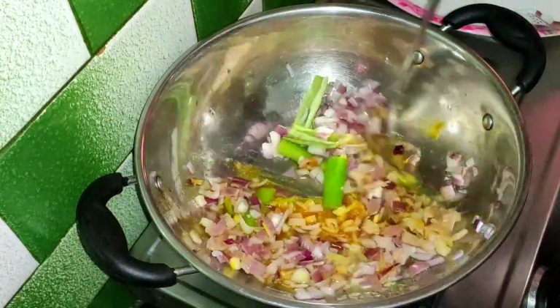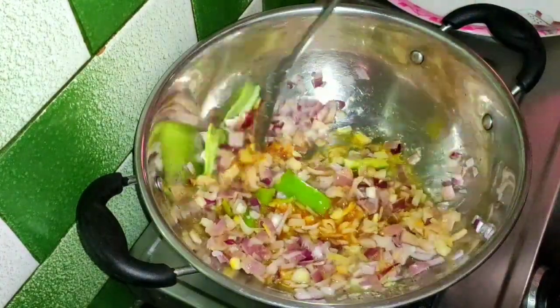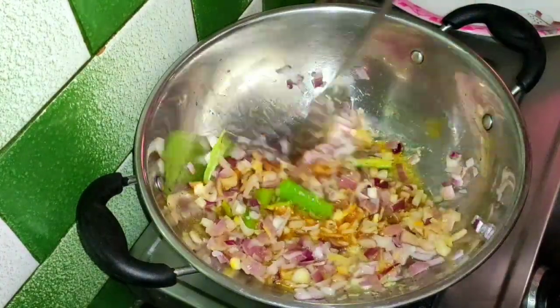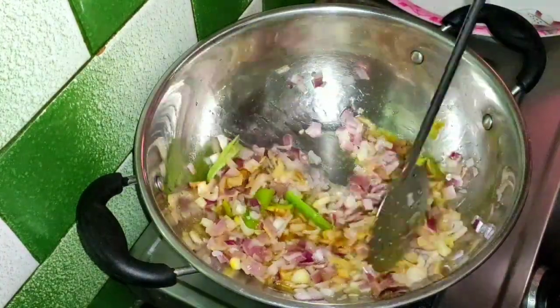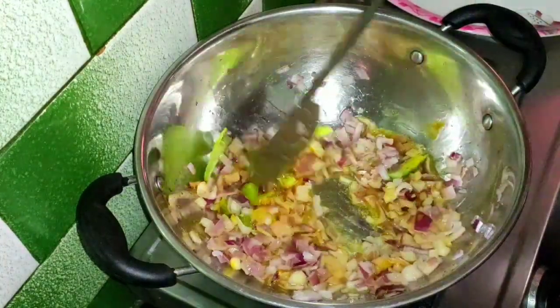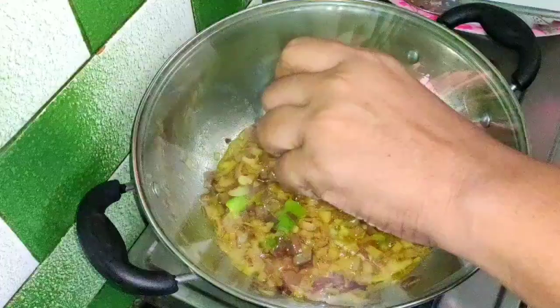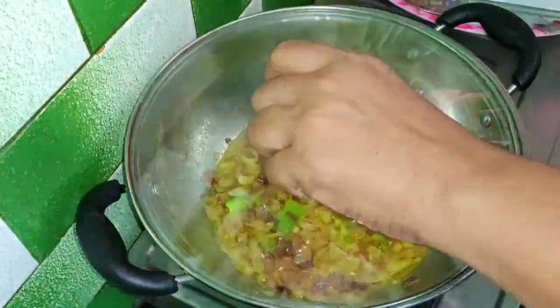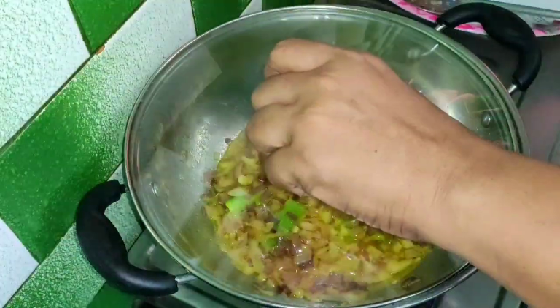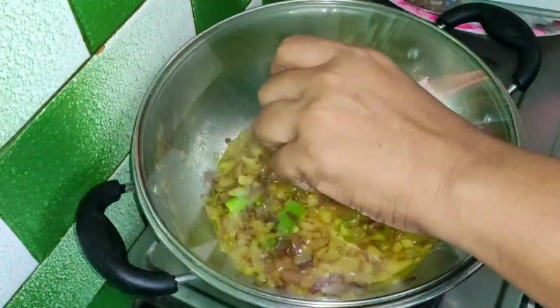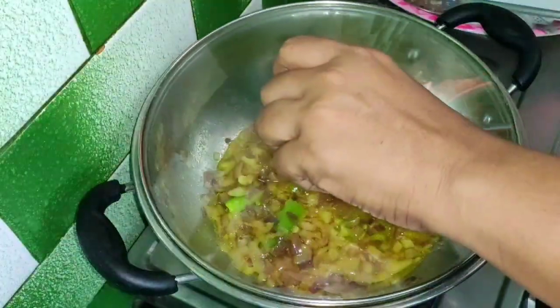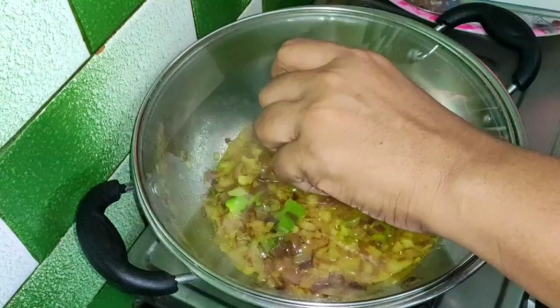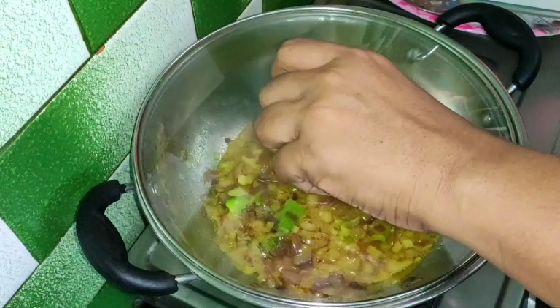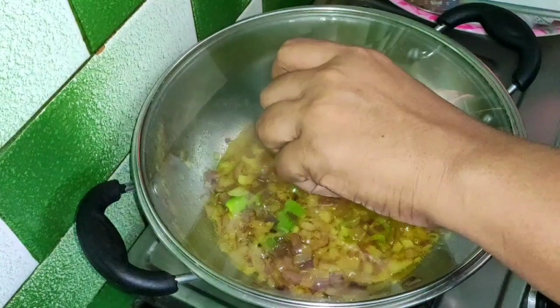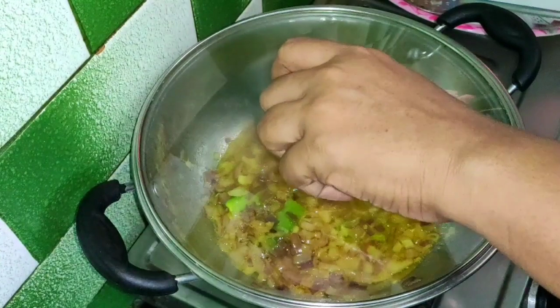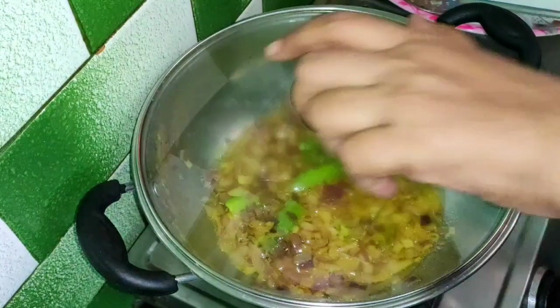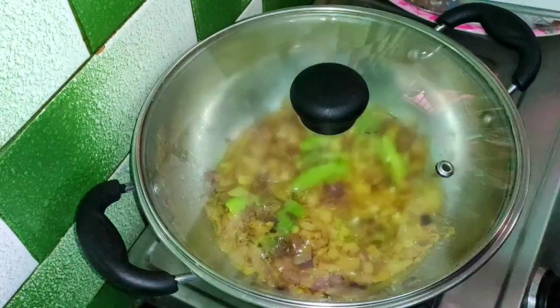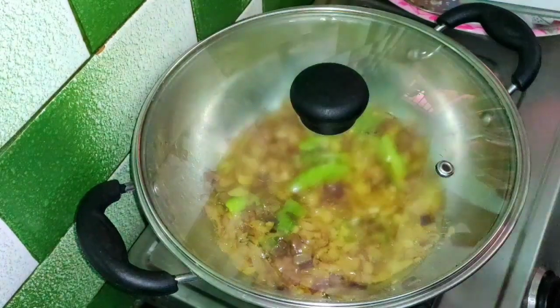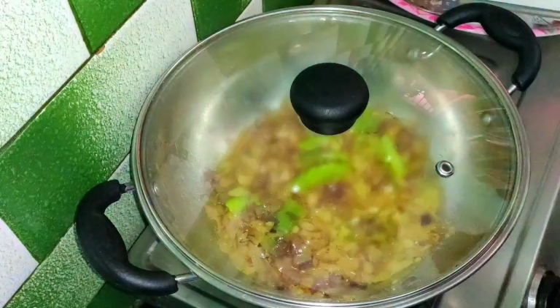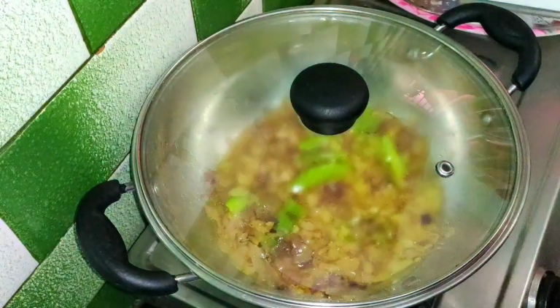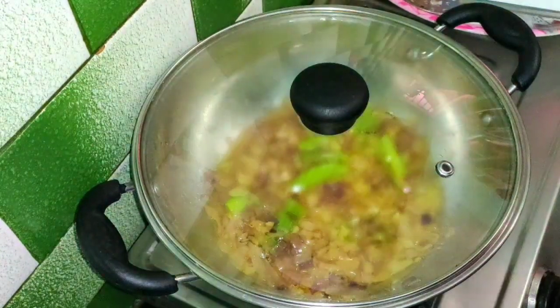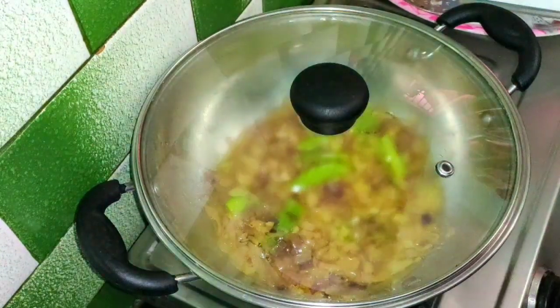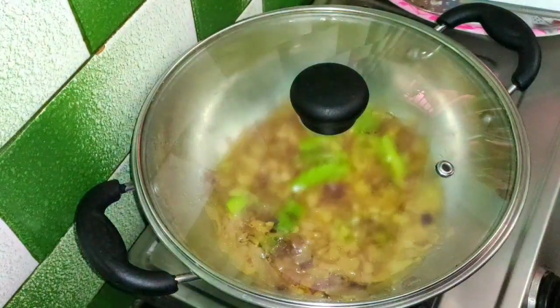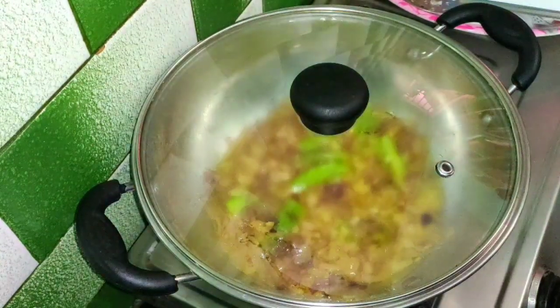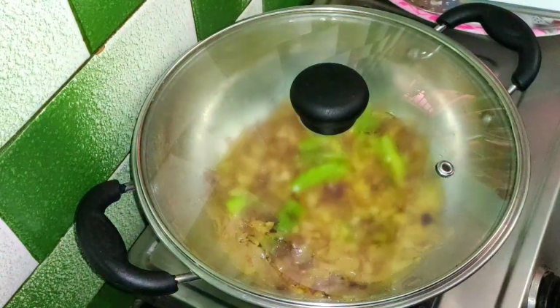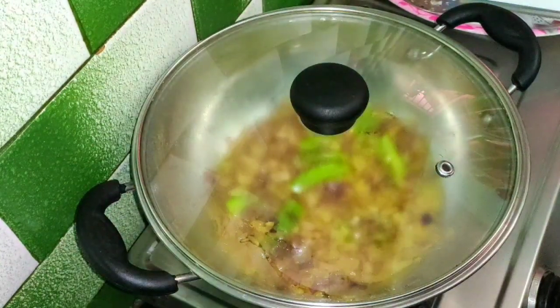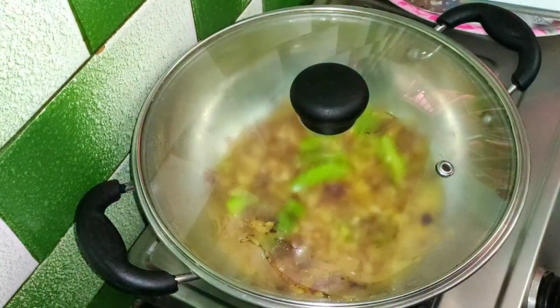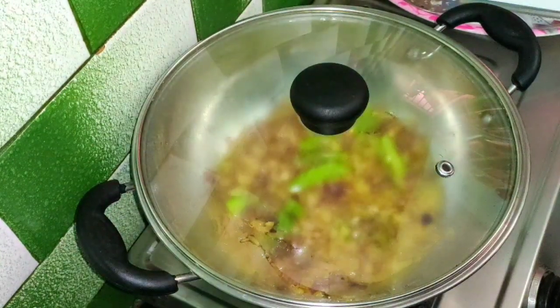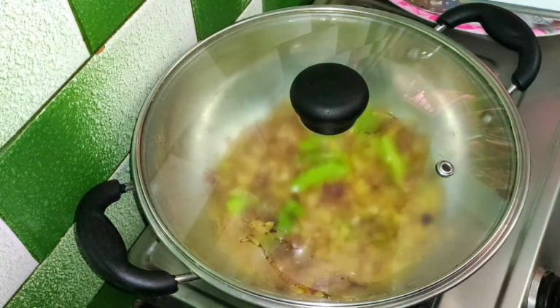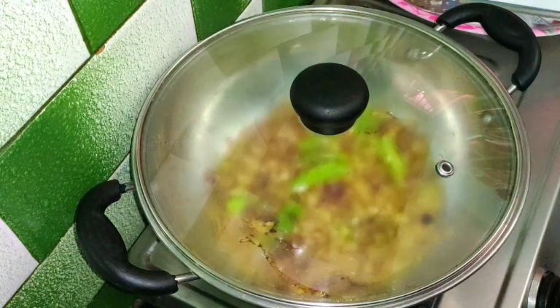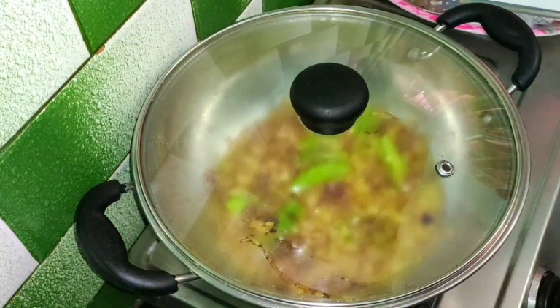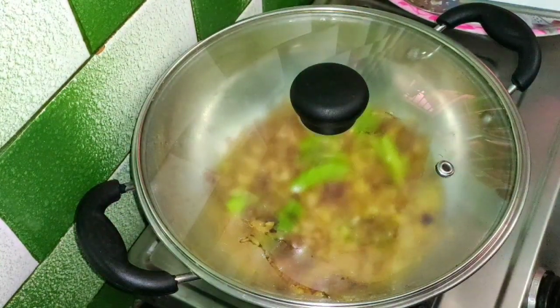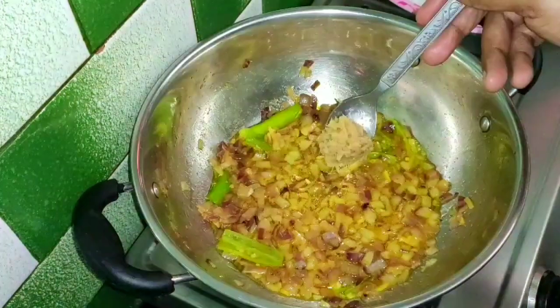Then we will put it in a bowl, and then we will cook it. Then we will cut the flour.